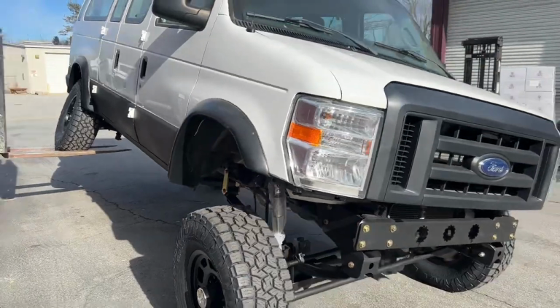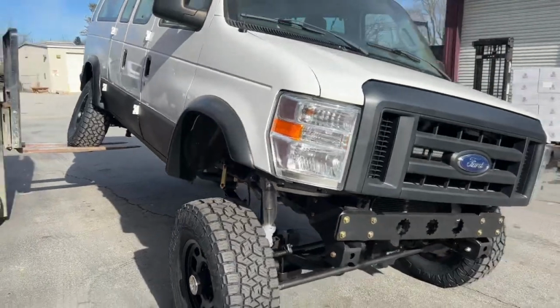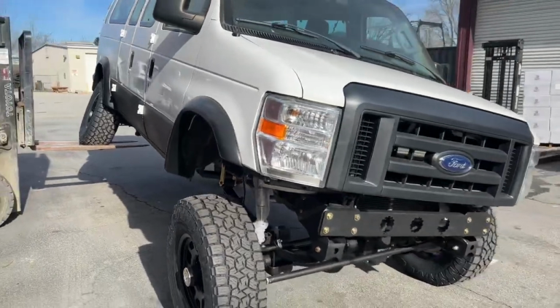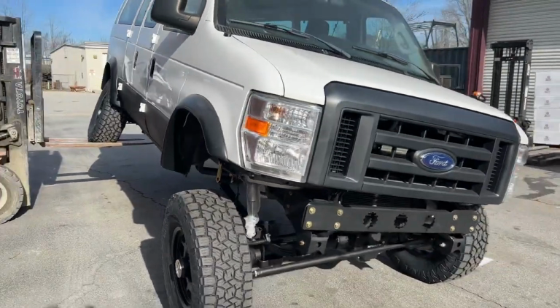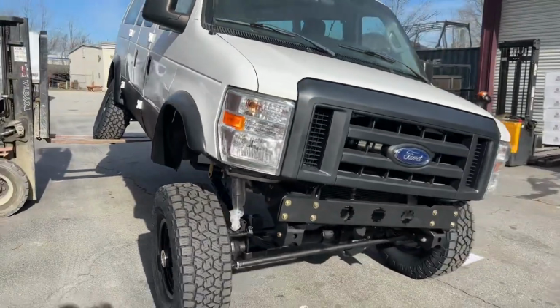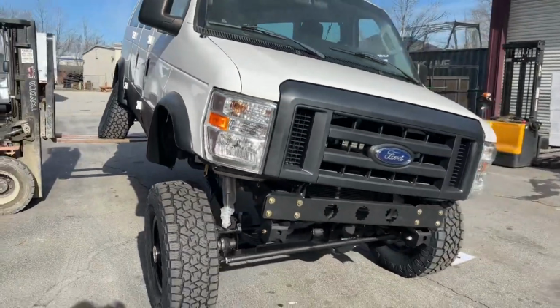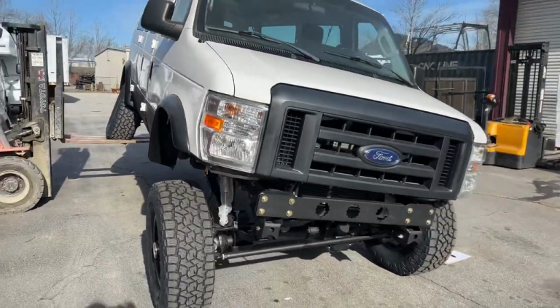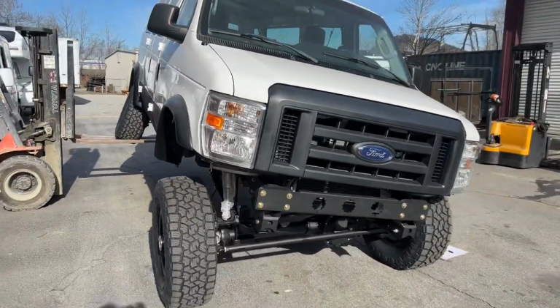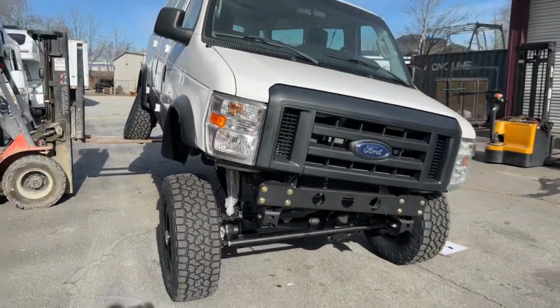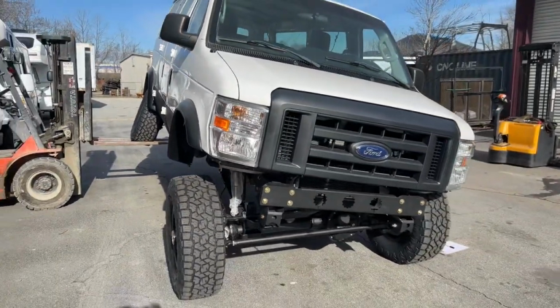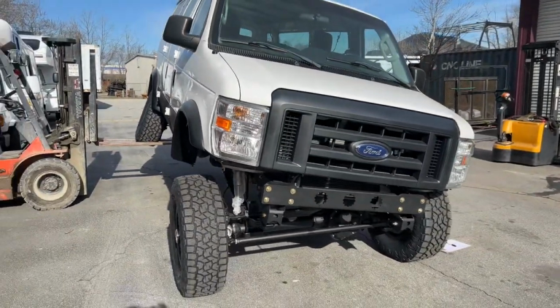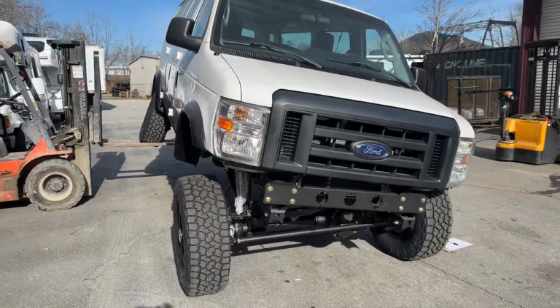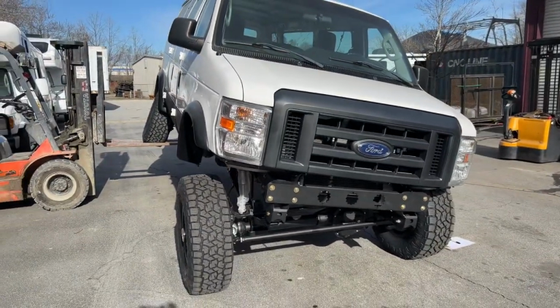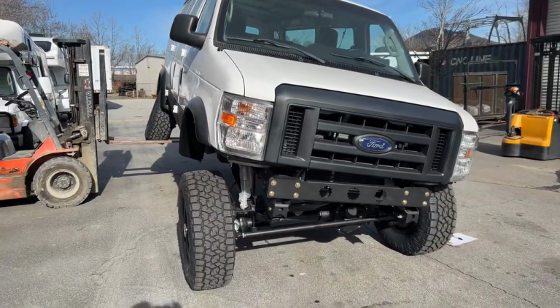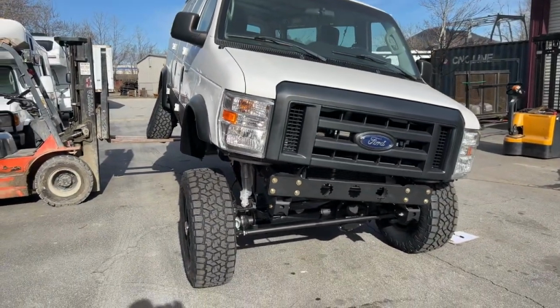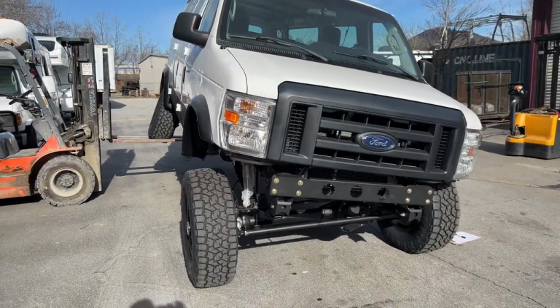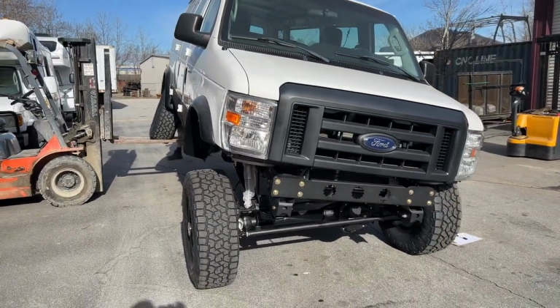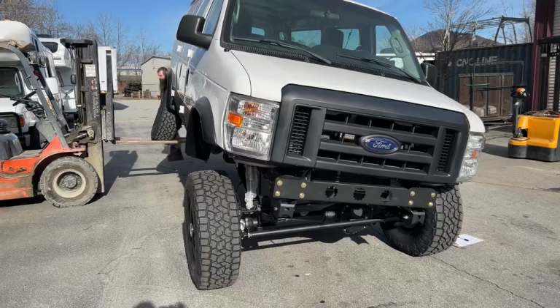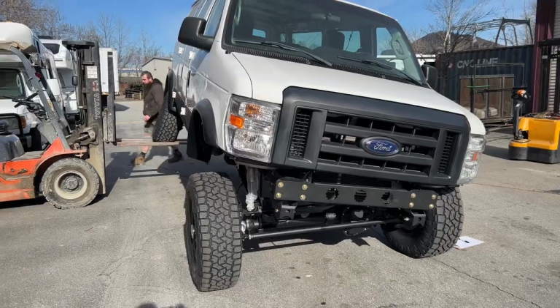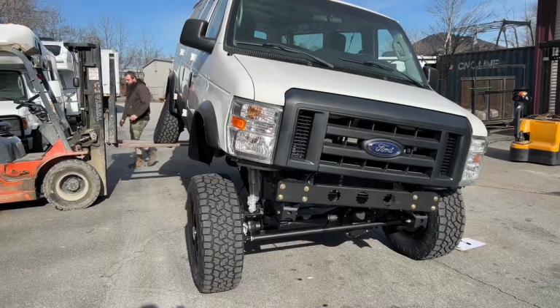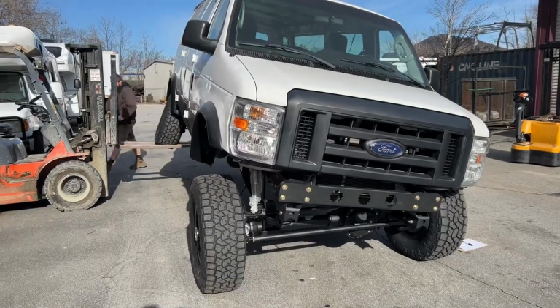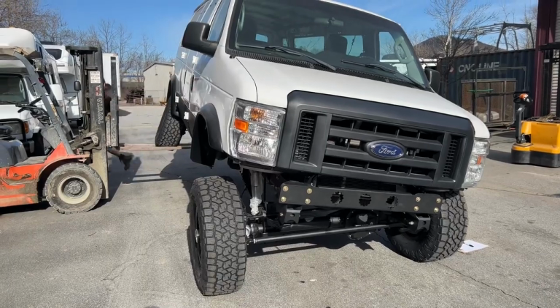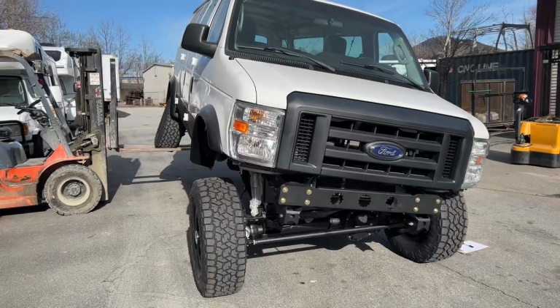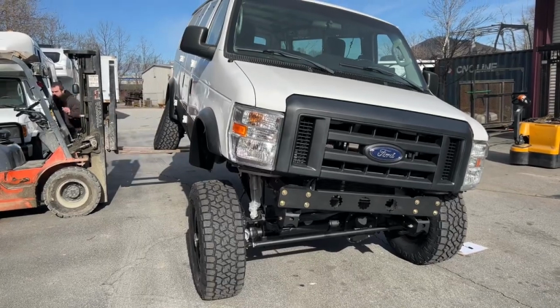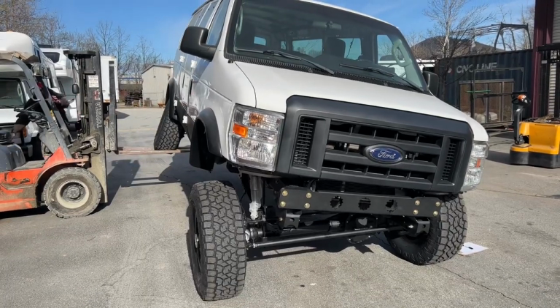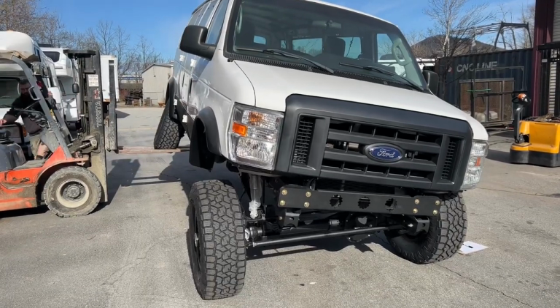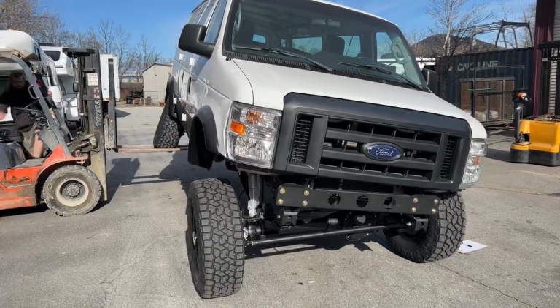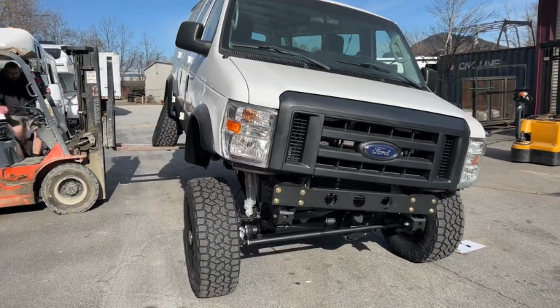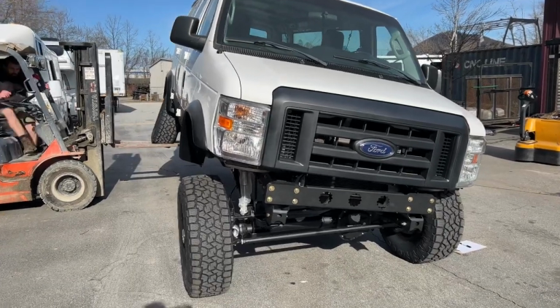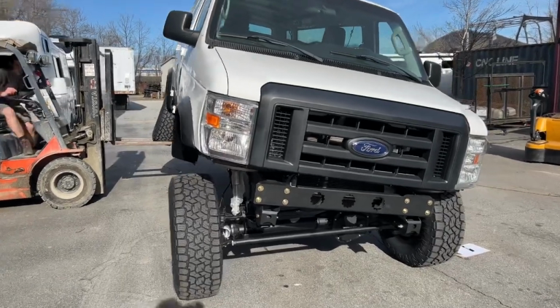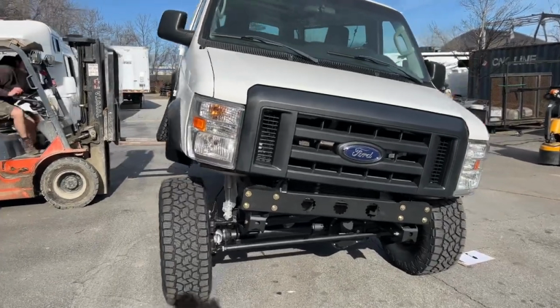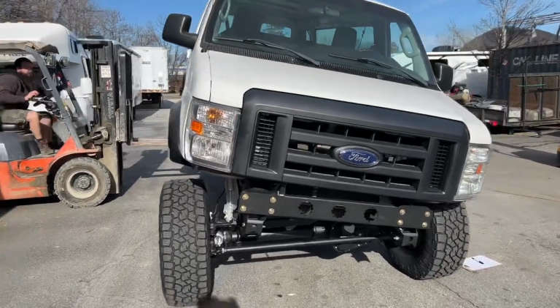We found the six-inch kit is the best of both worlds — best ride, best handling, best steering. We do have the sway bar disconnected right now to do these tests.